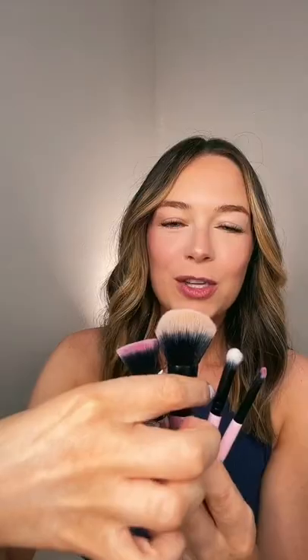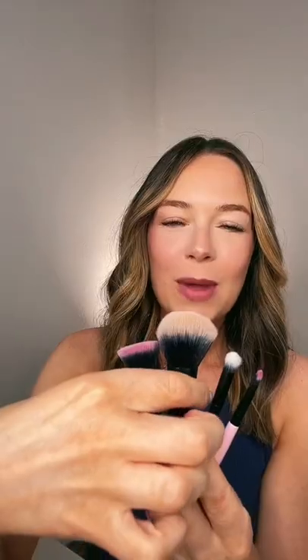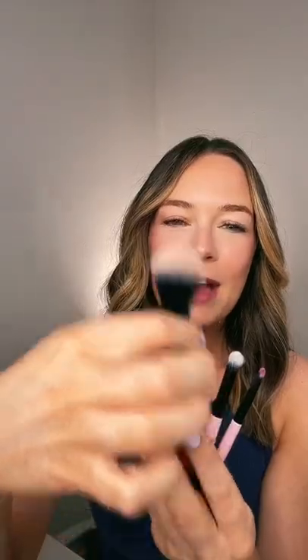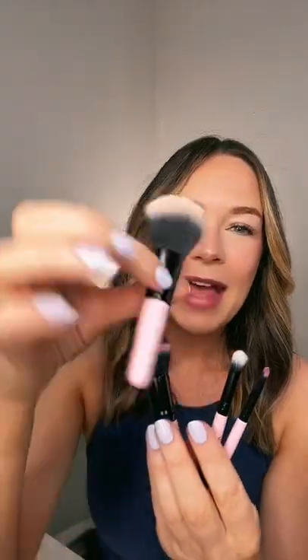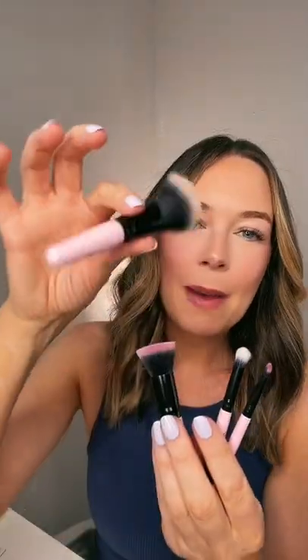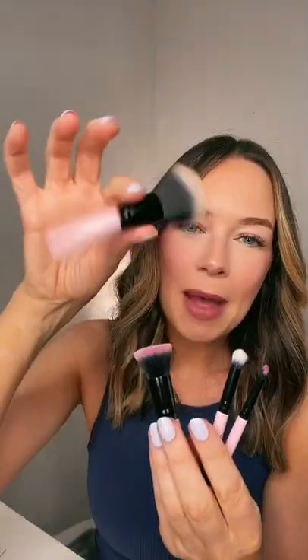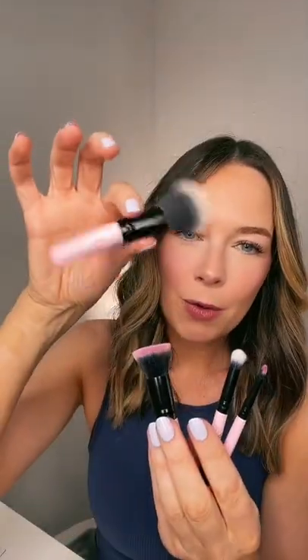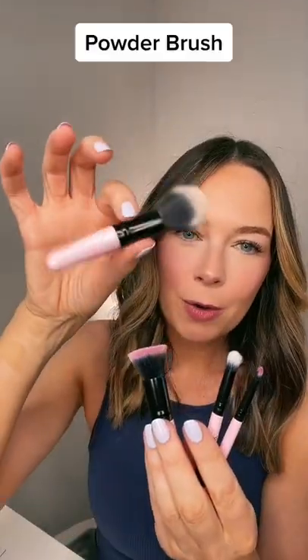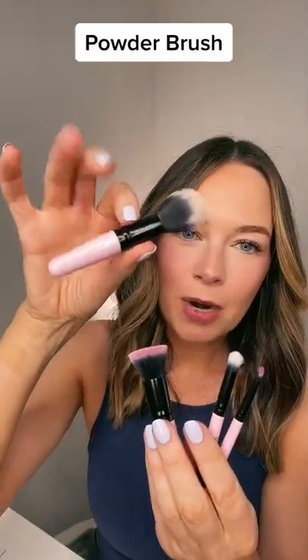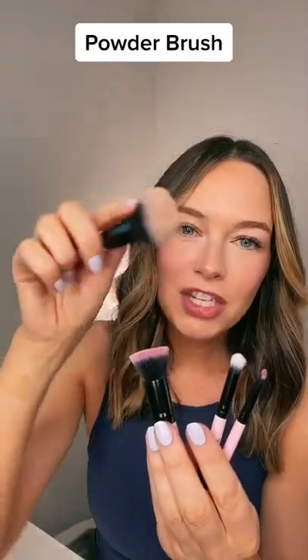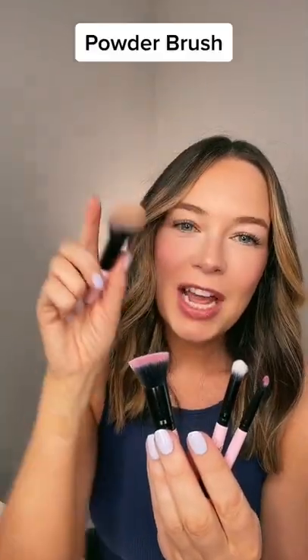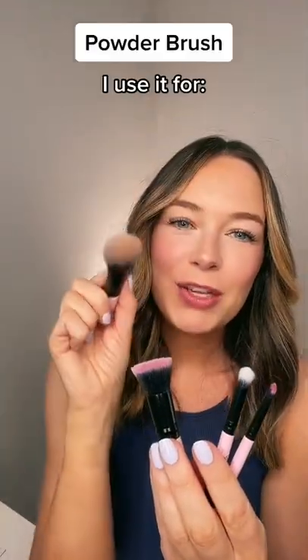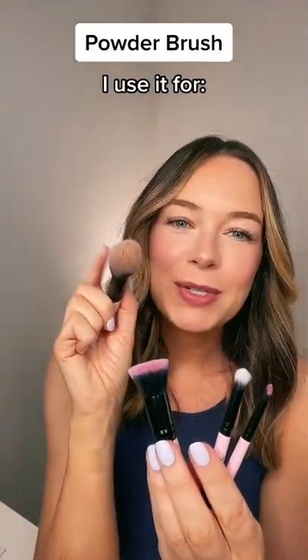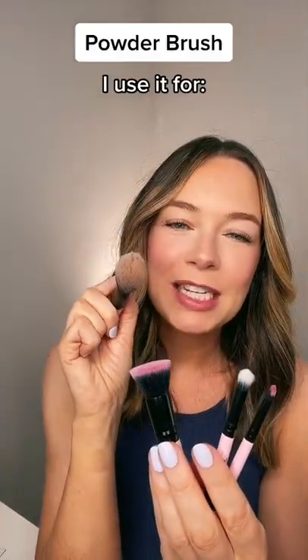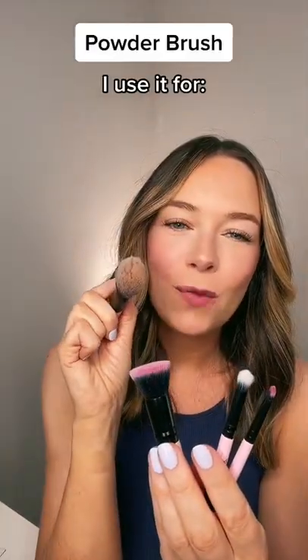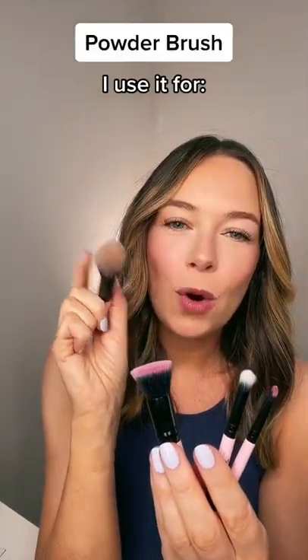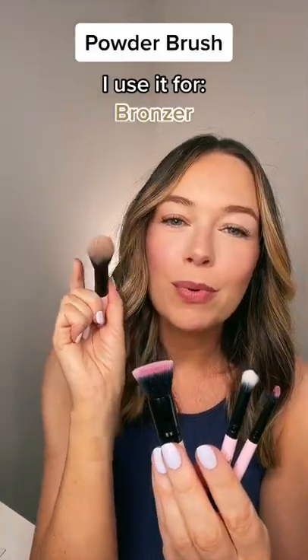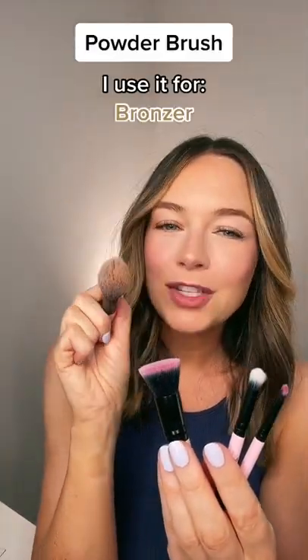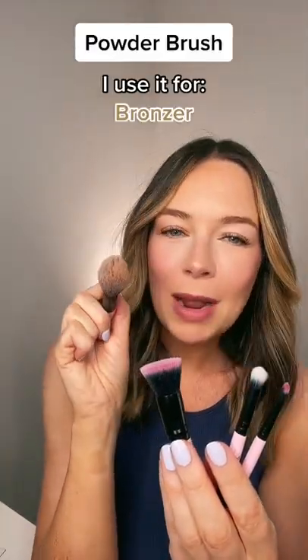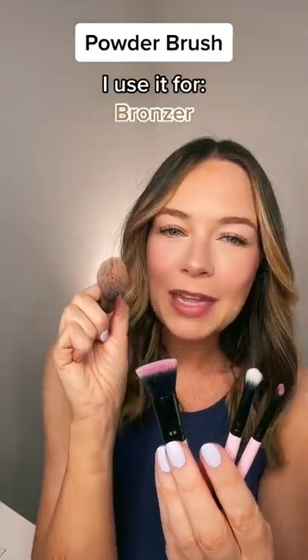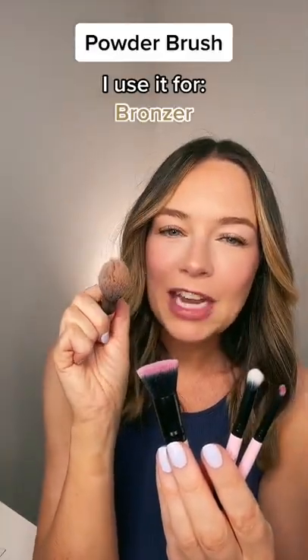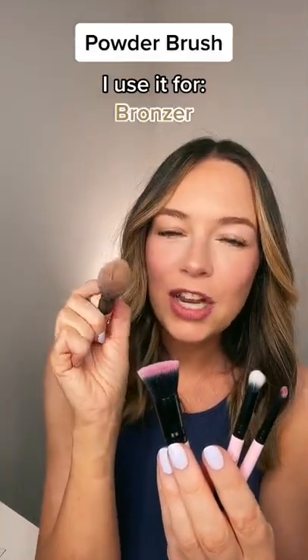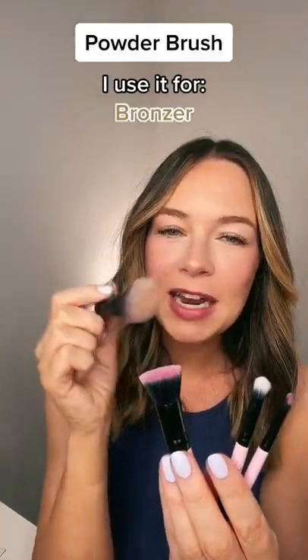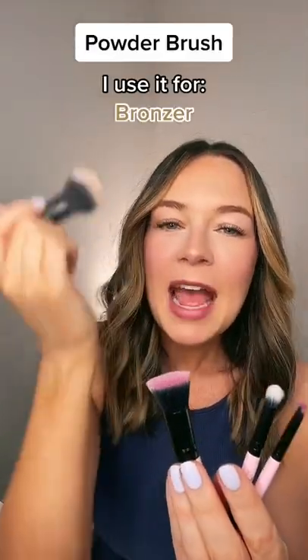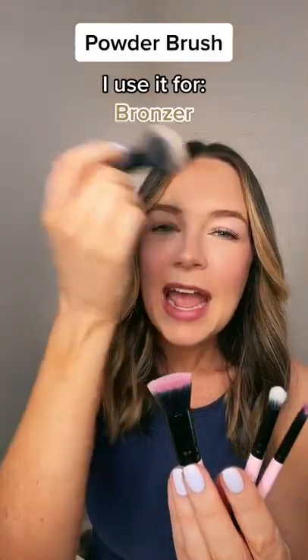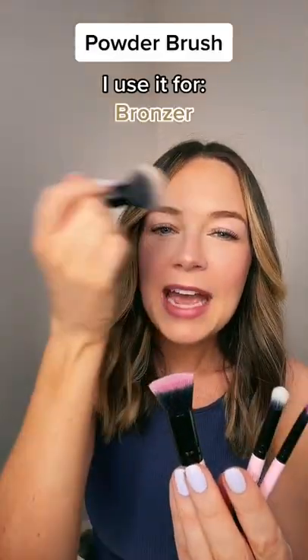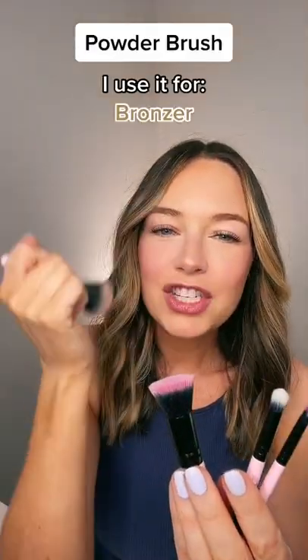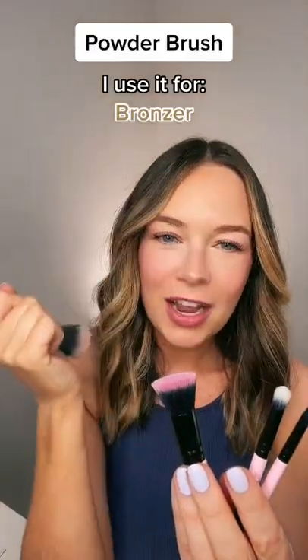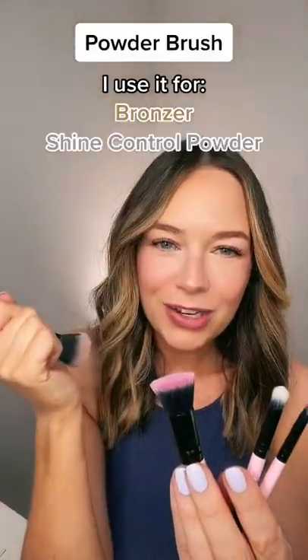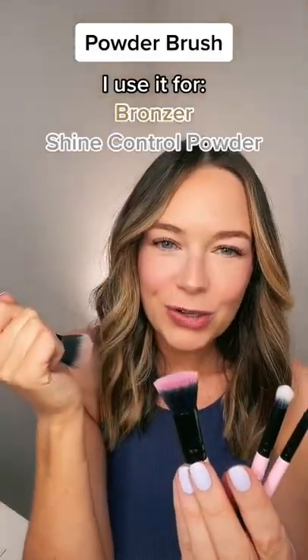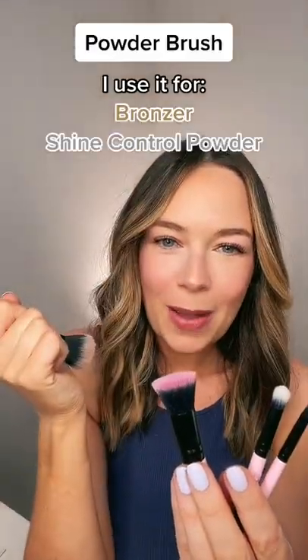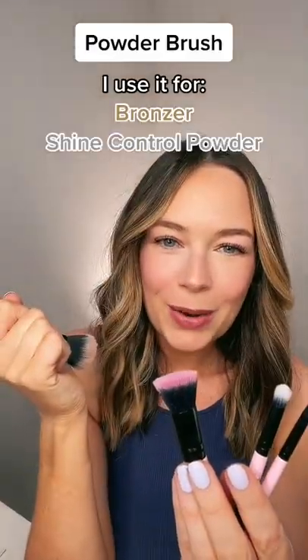I also have a powder brush. I use this for bronzer application and shine control powder.